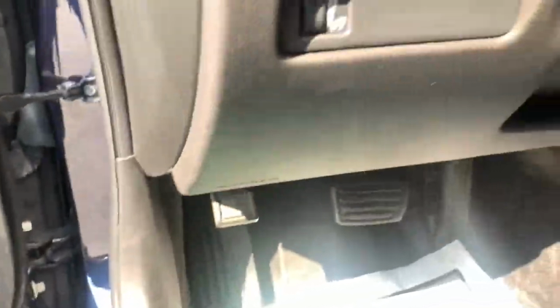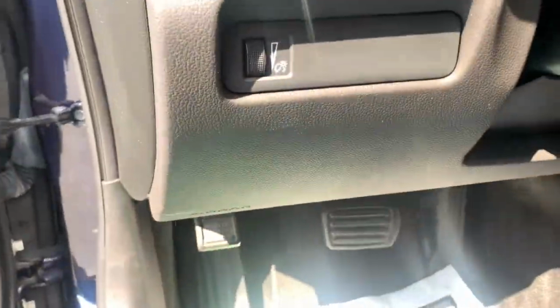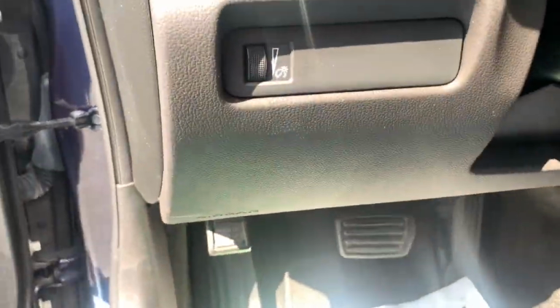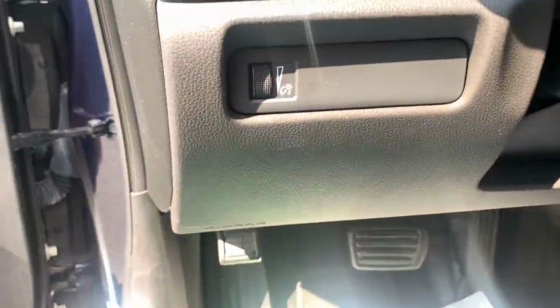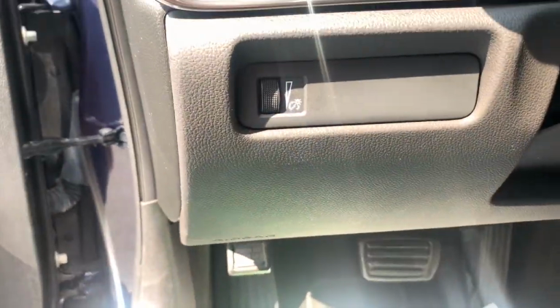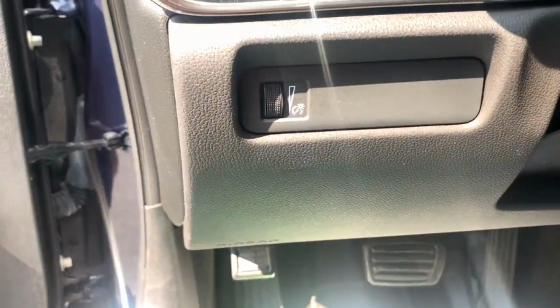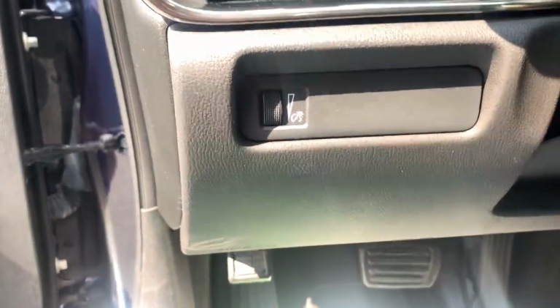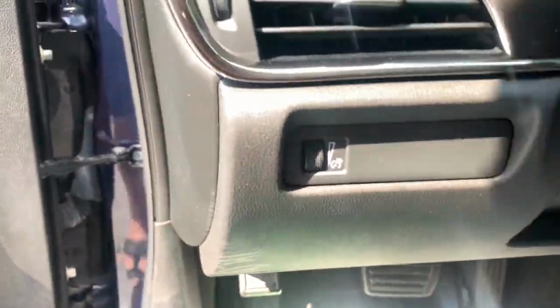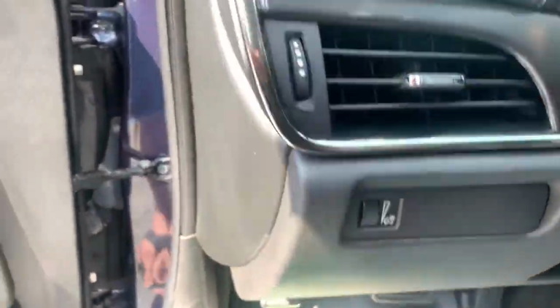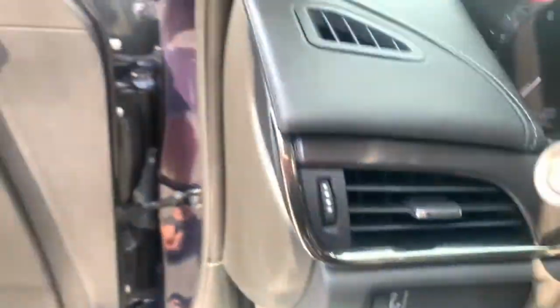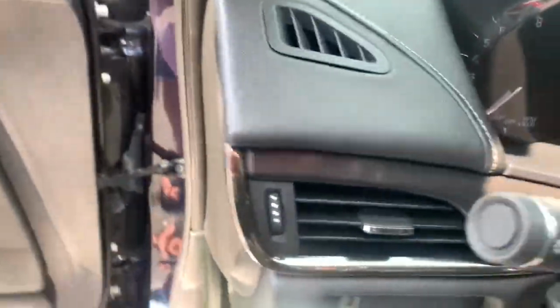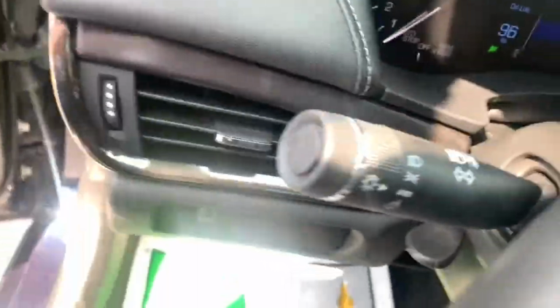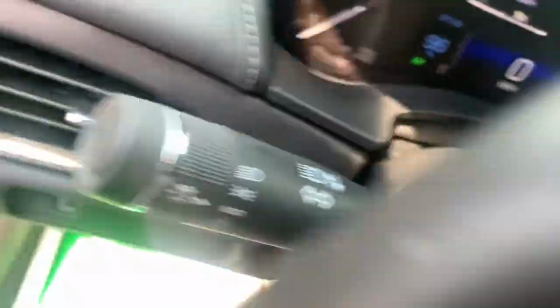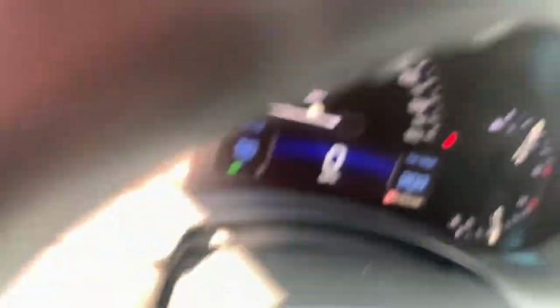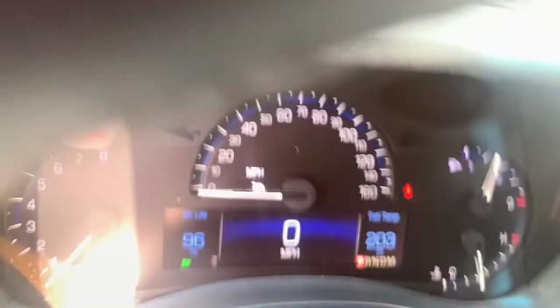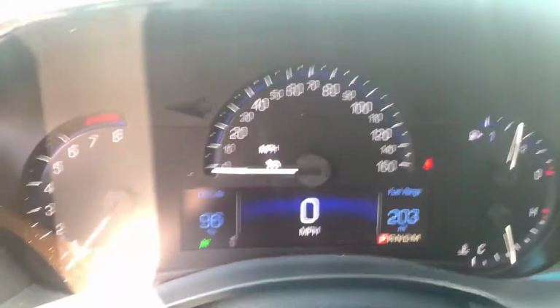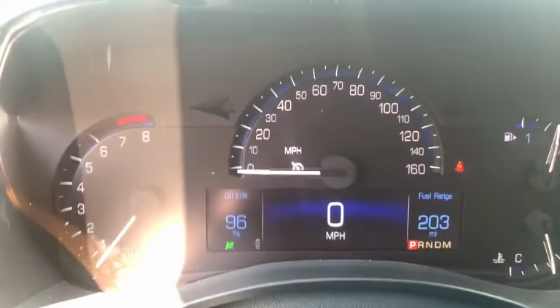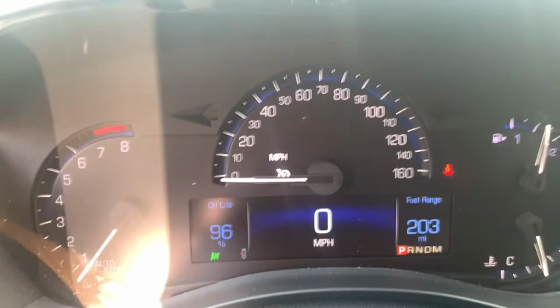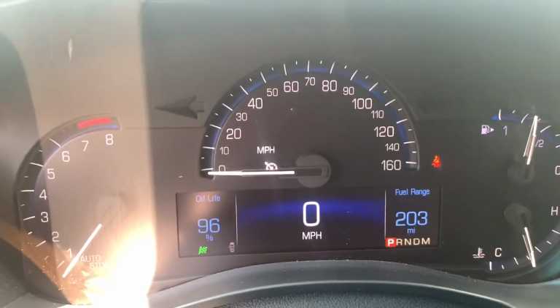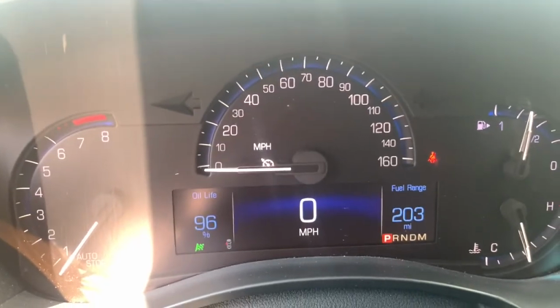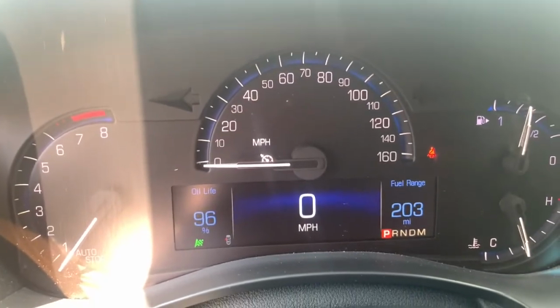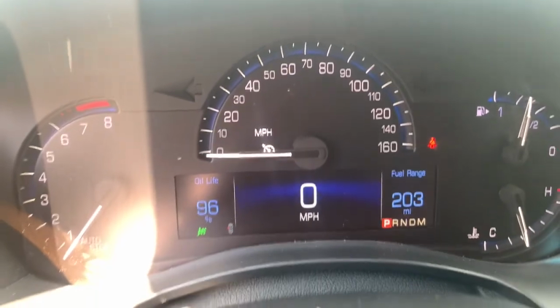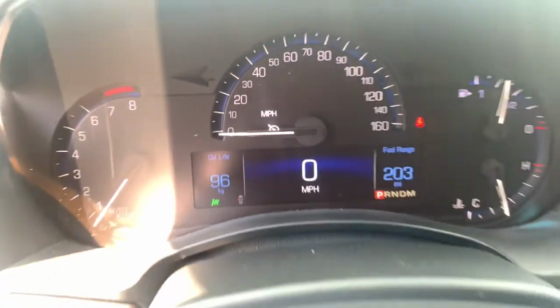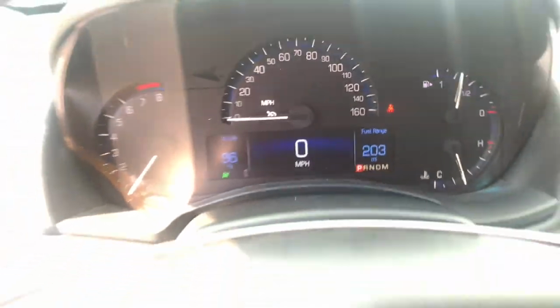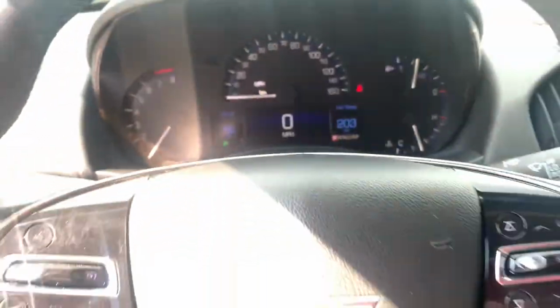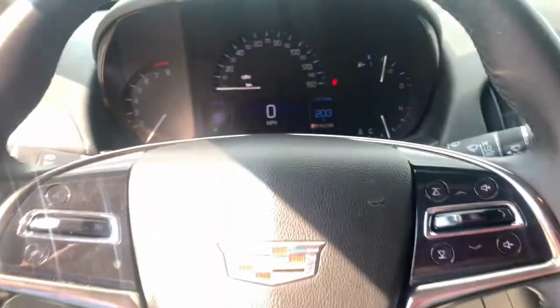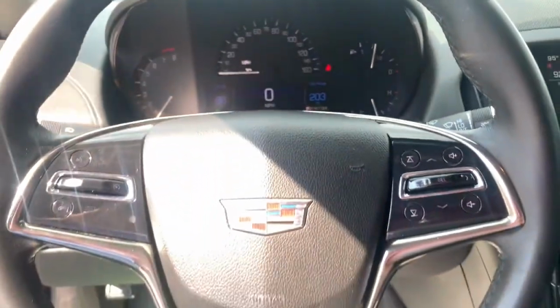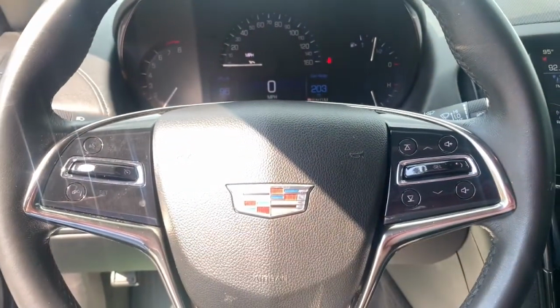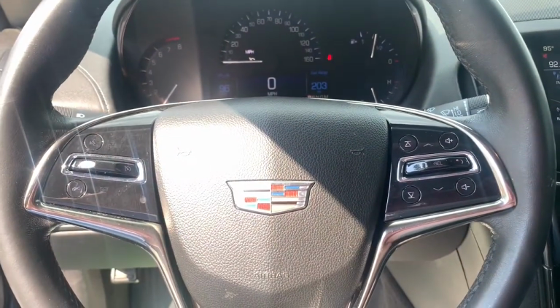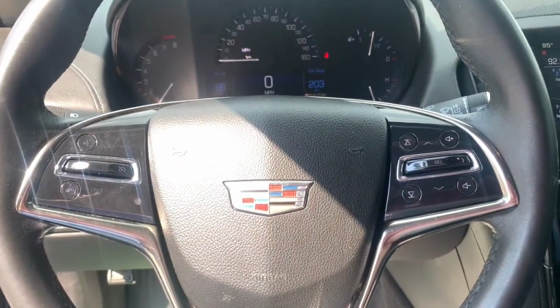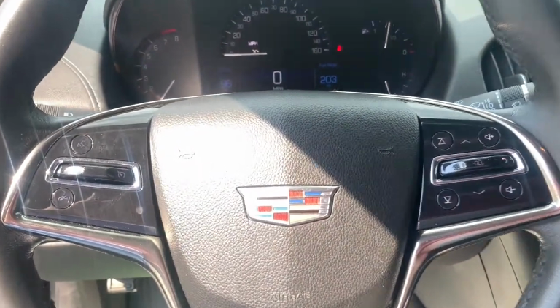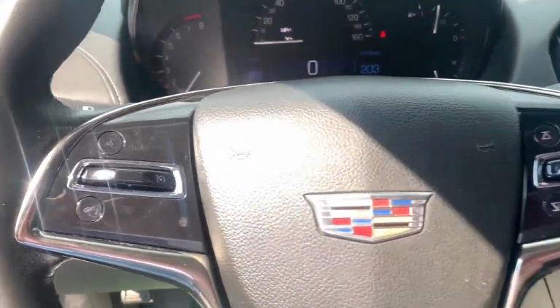You don't need to sacrifice power and agility to get safety and elegance. The ATS coupe brings it all together effortlessly.